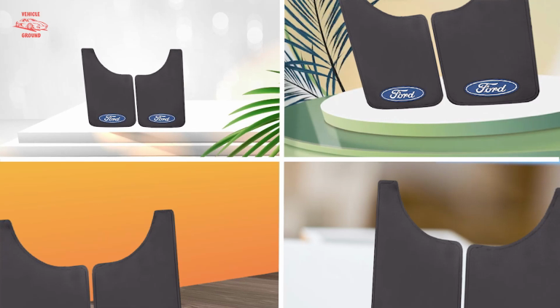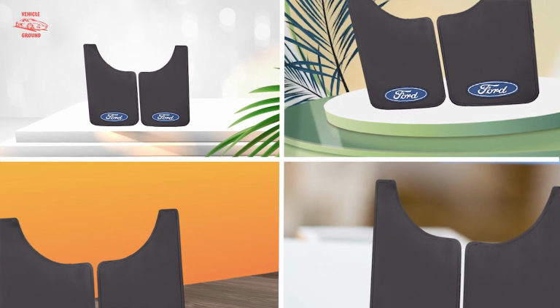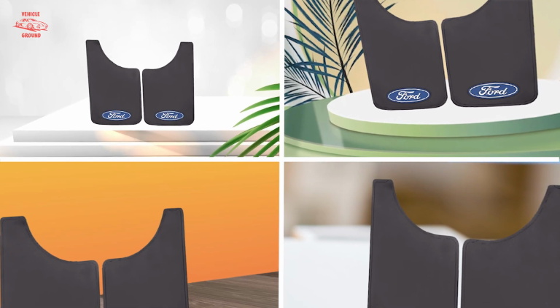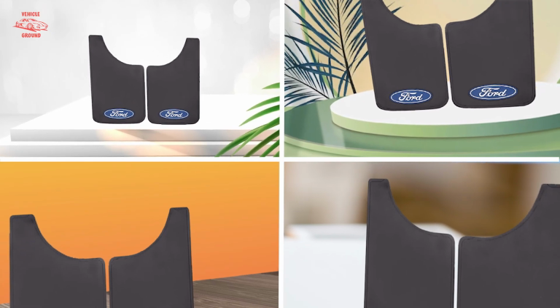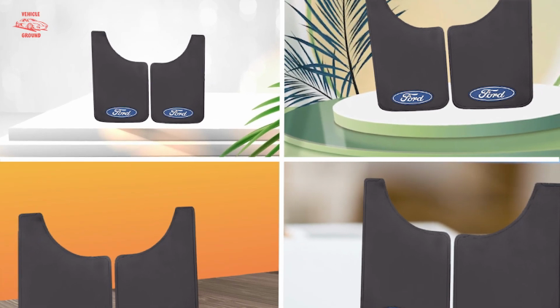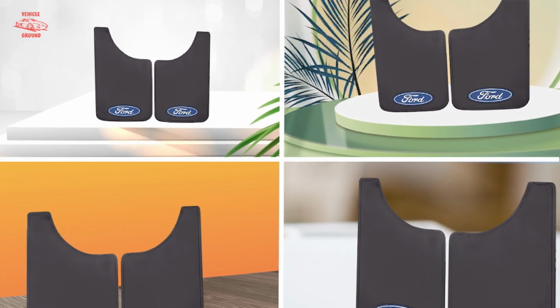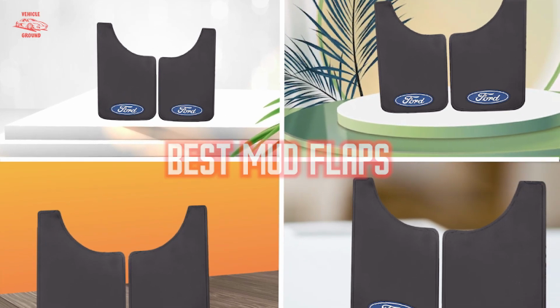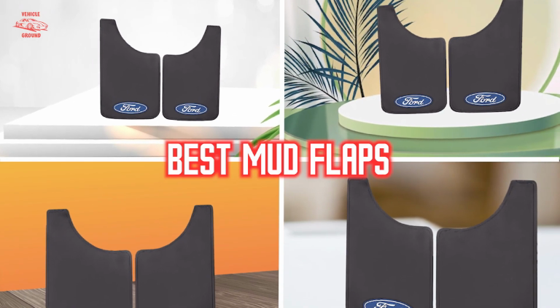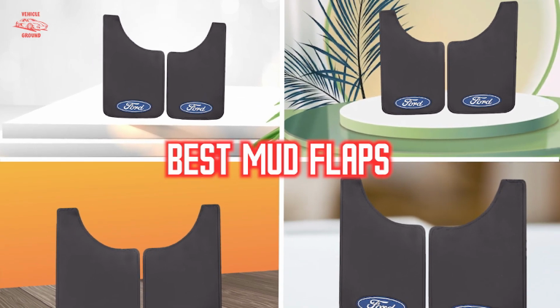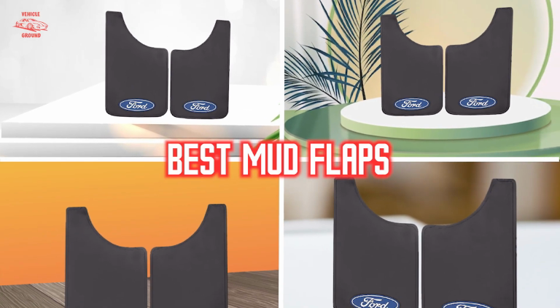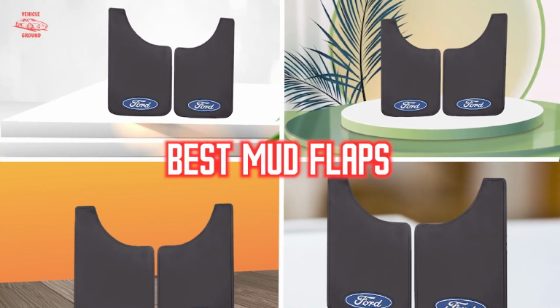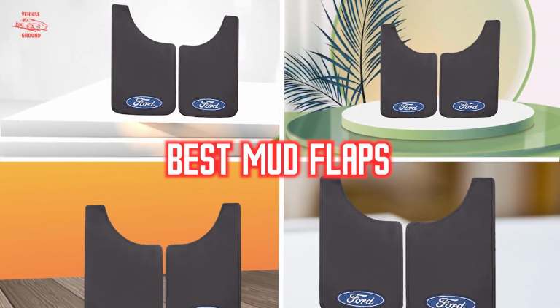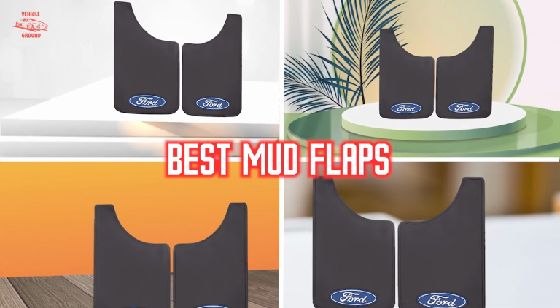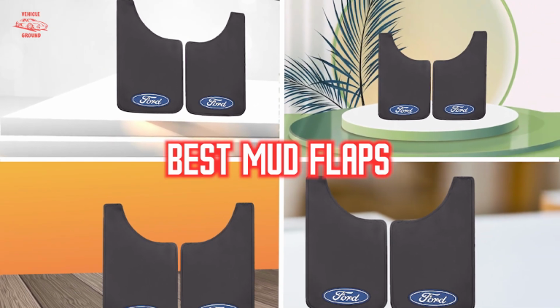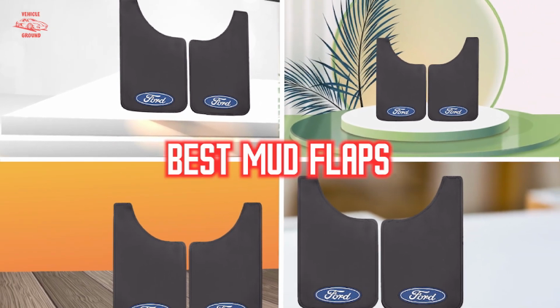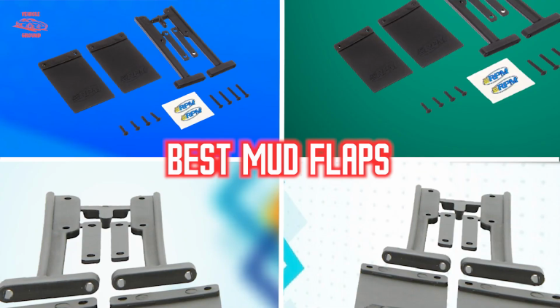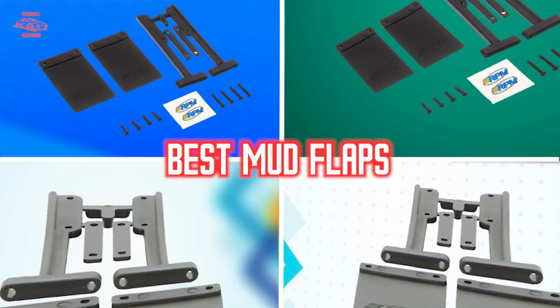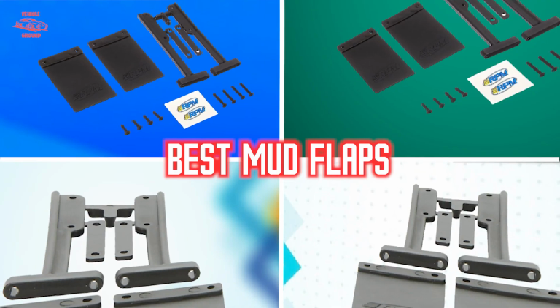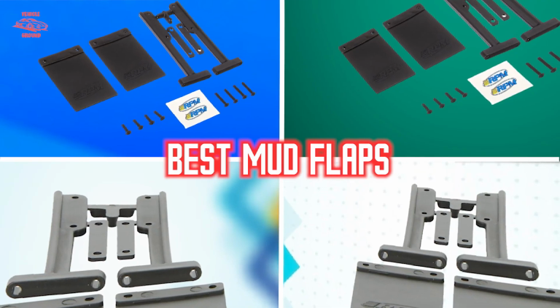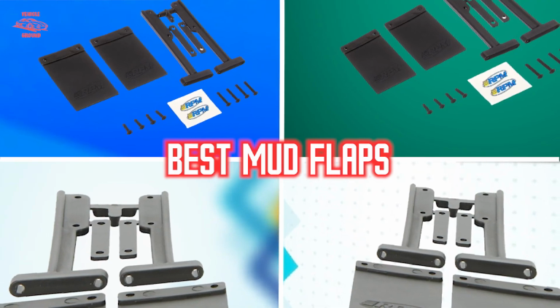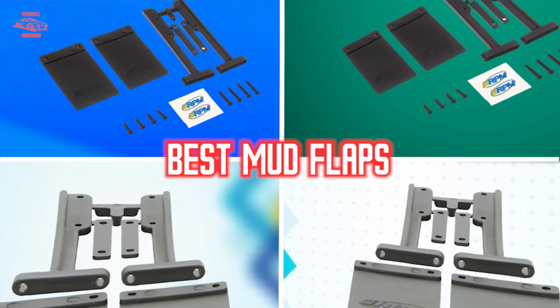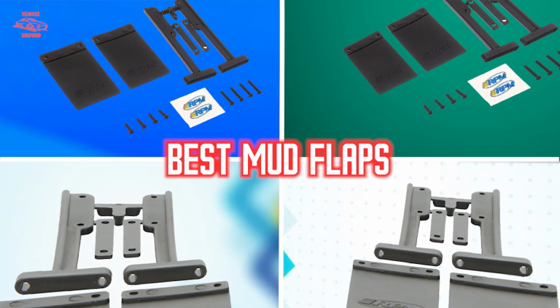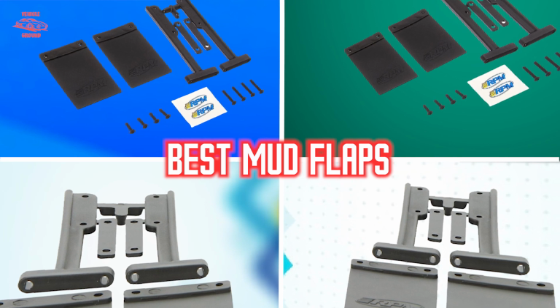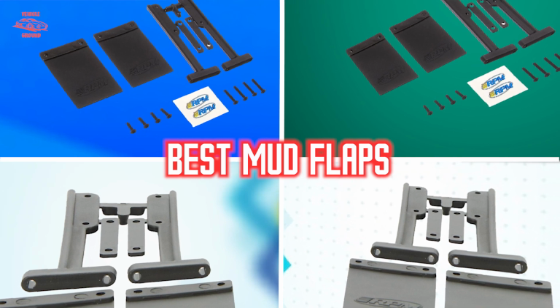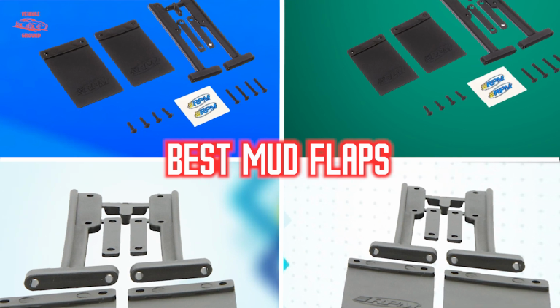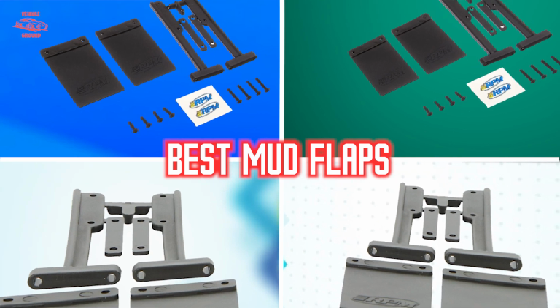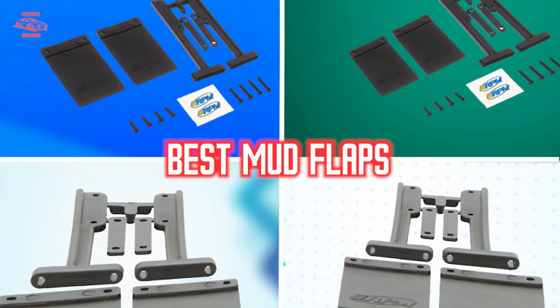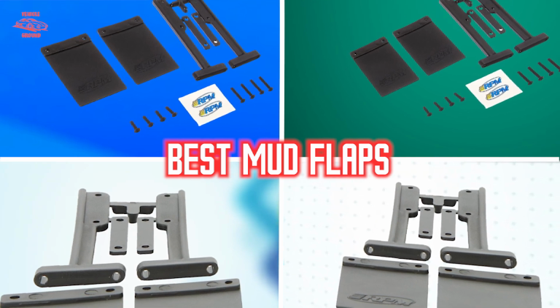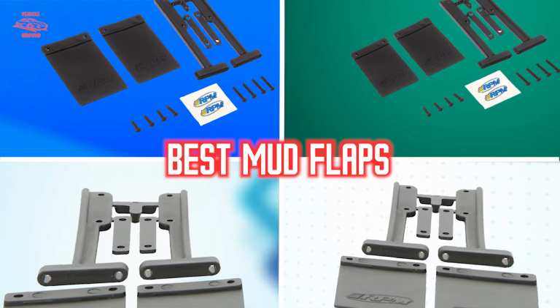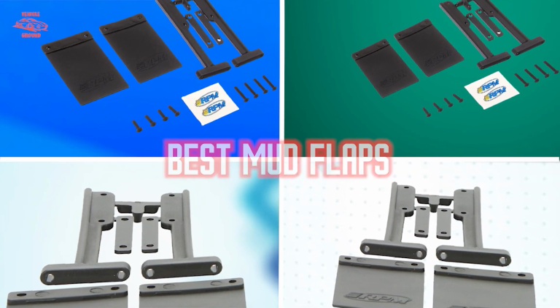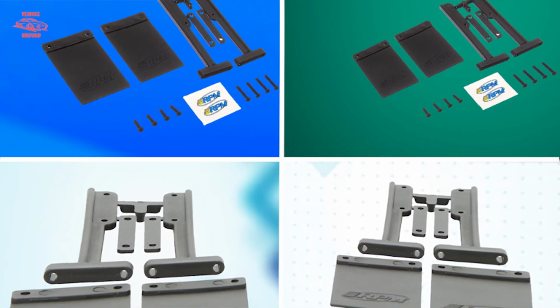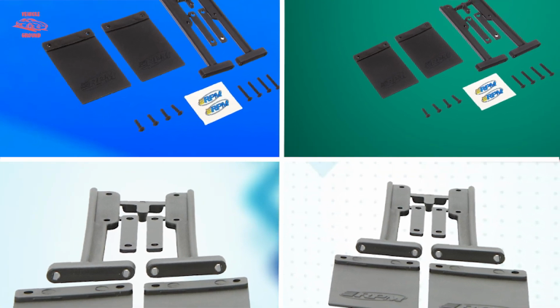If you want to get a good quality mud flaps according to your needs, then watch the video till the end and then decide. So let's get started.